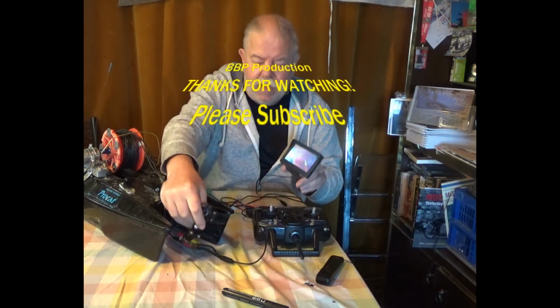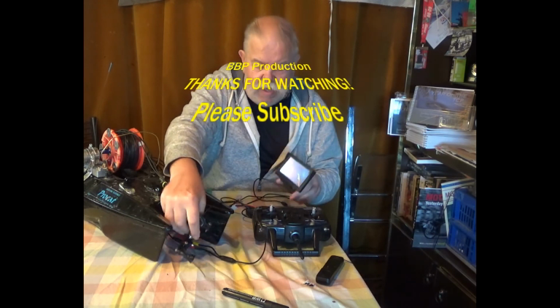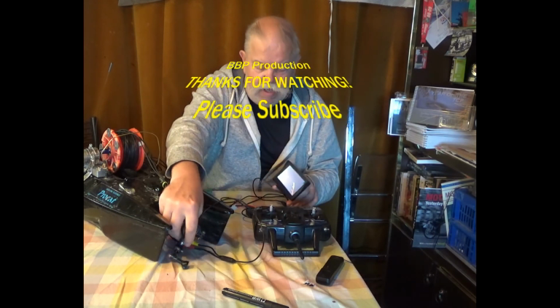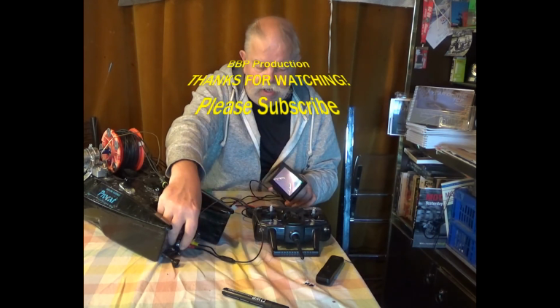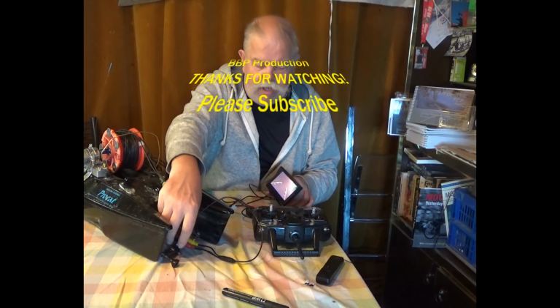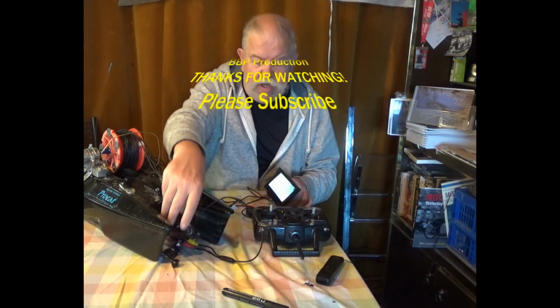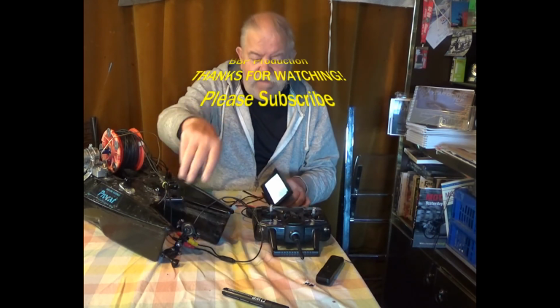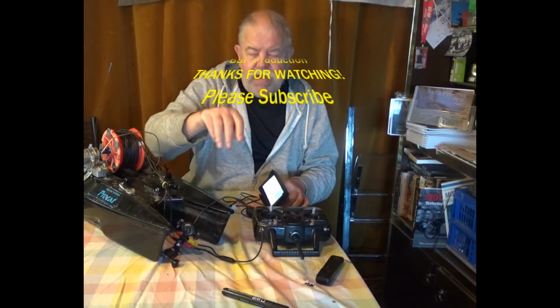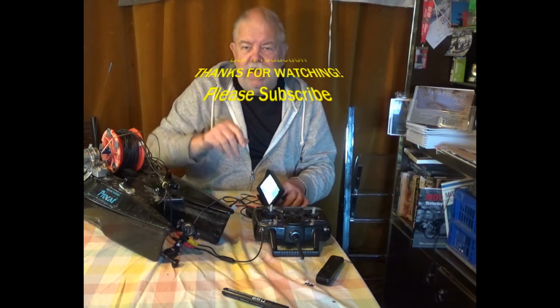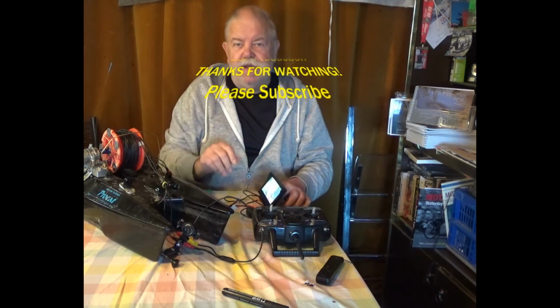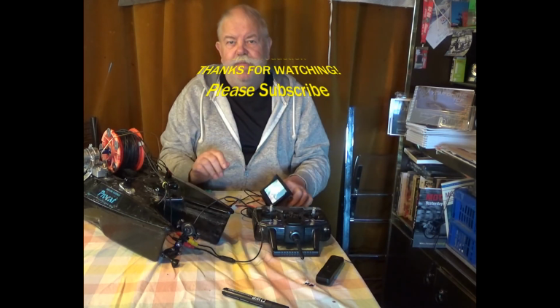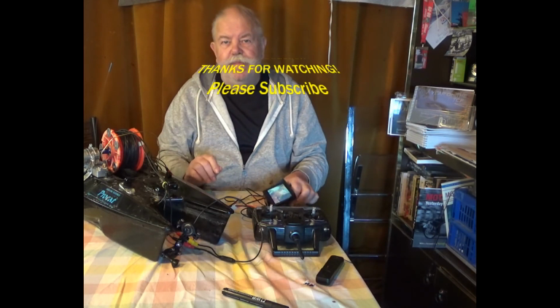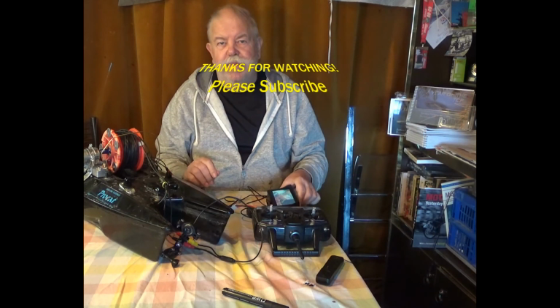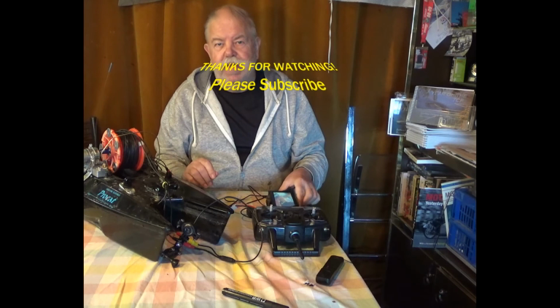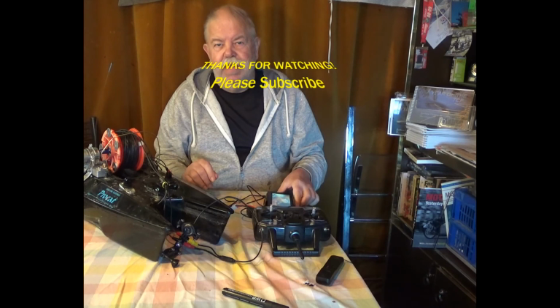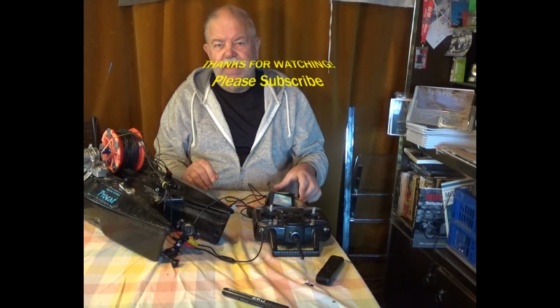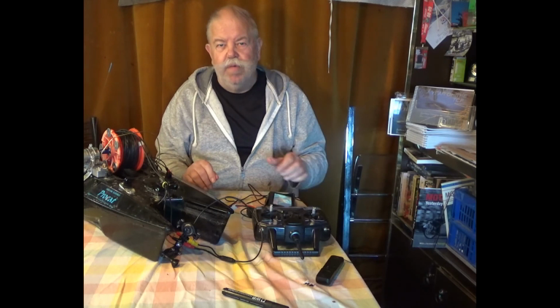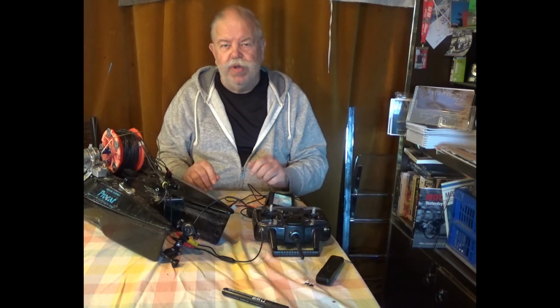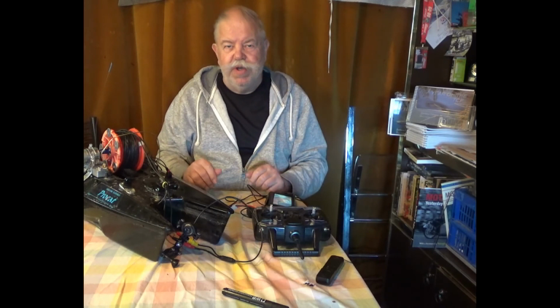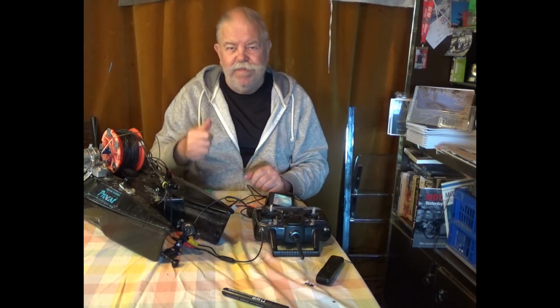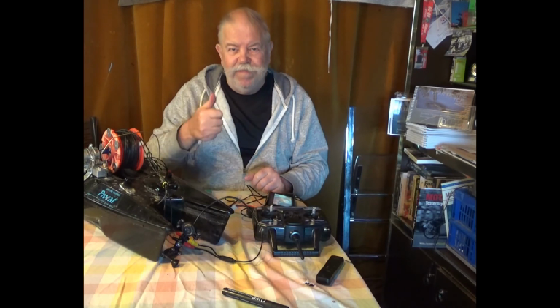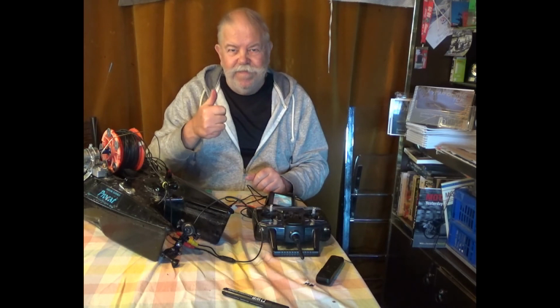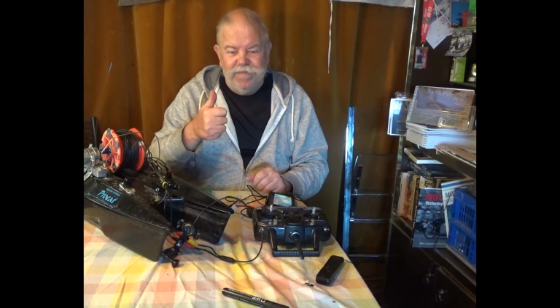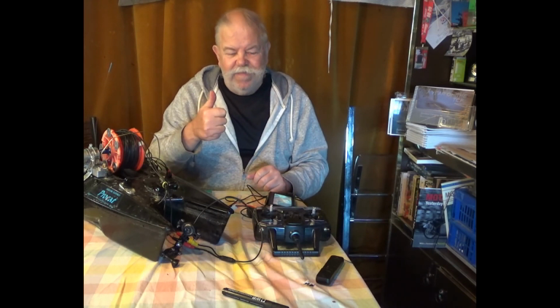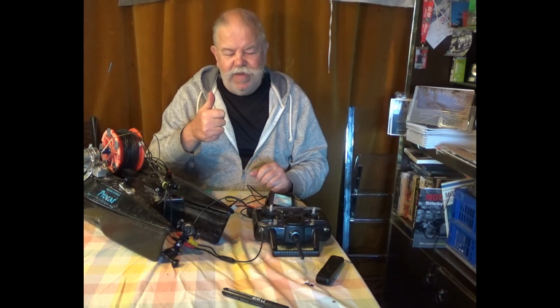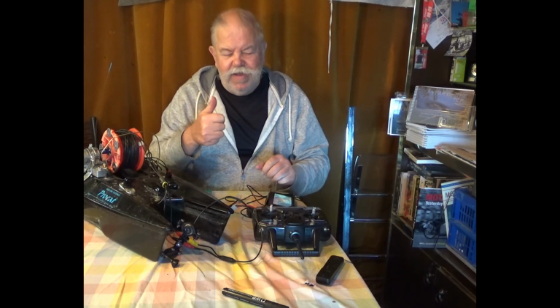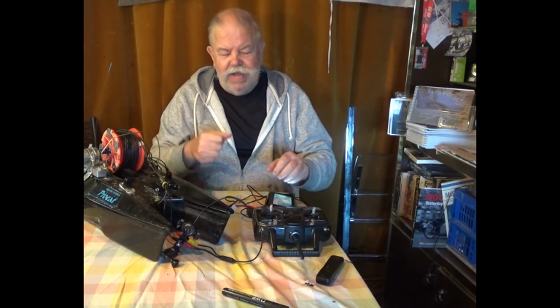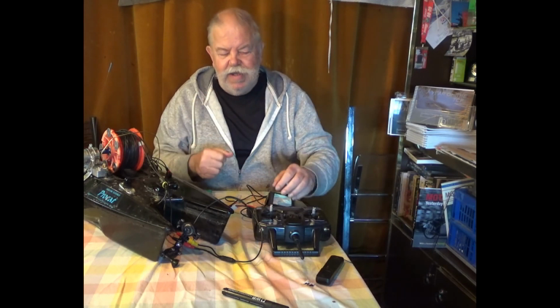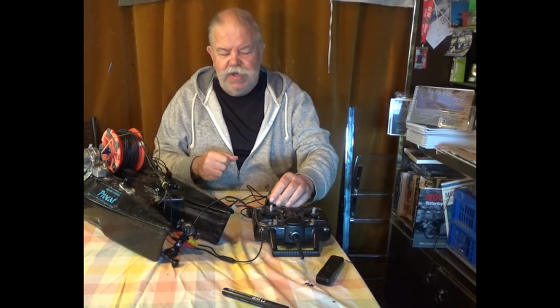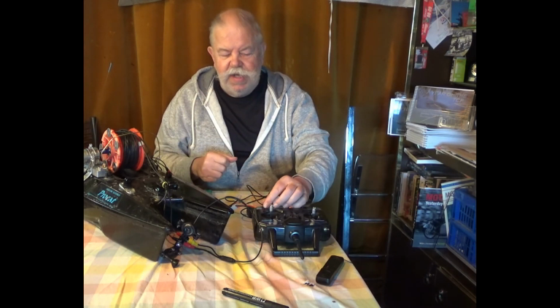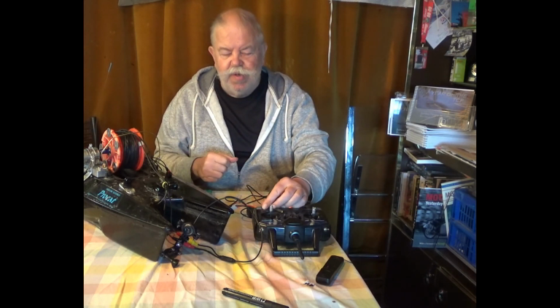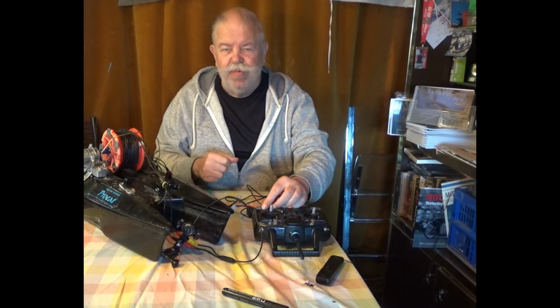Okay, I'll leave it at that. Thanks for watching. See you soon. Bye bye.